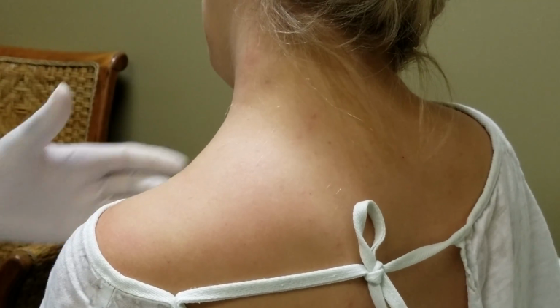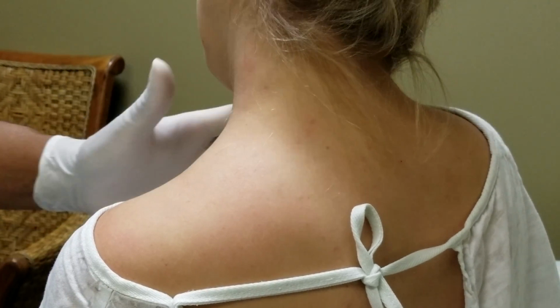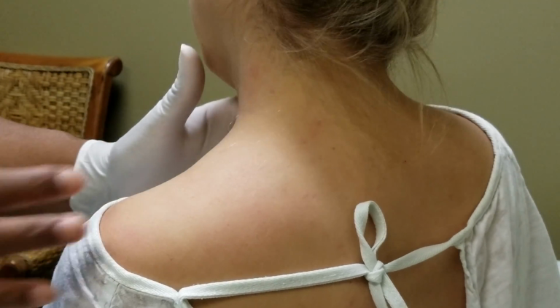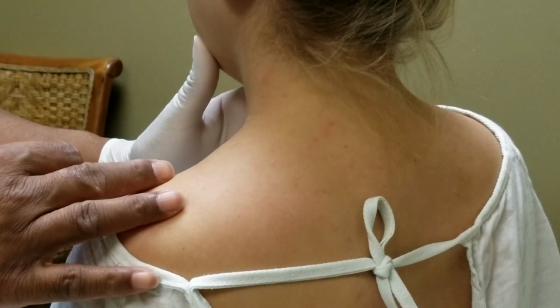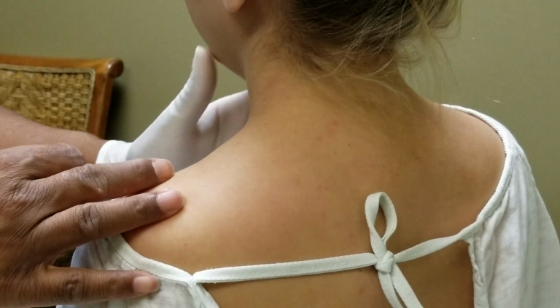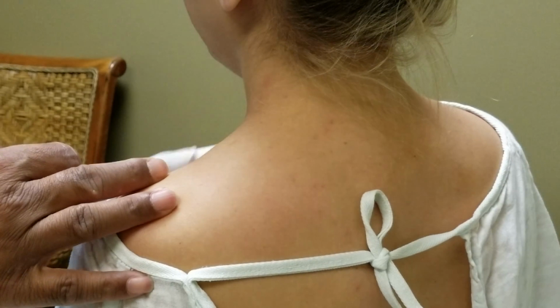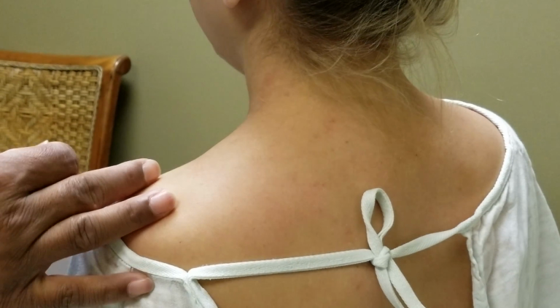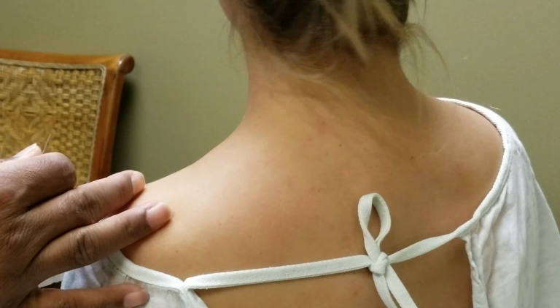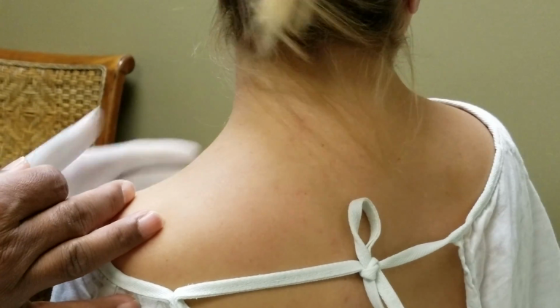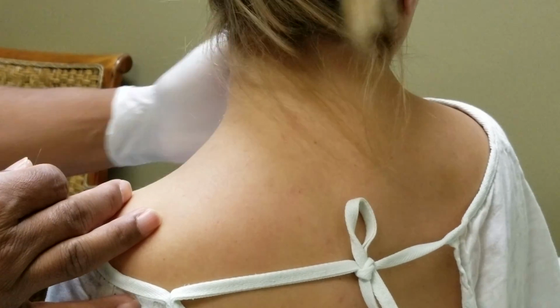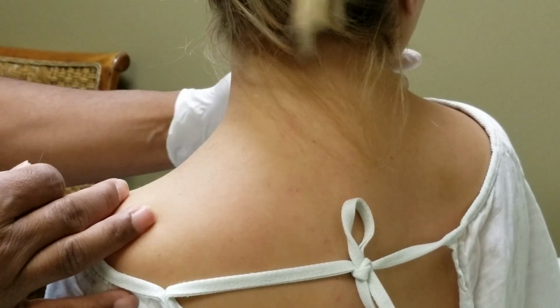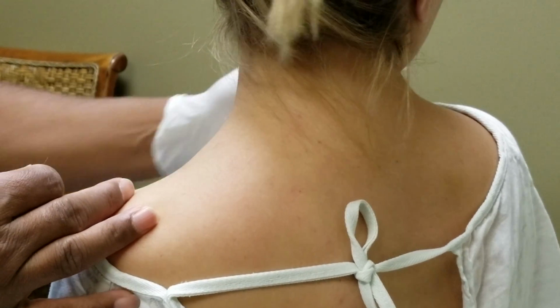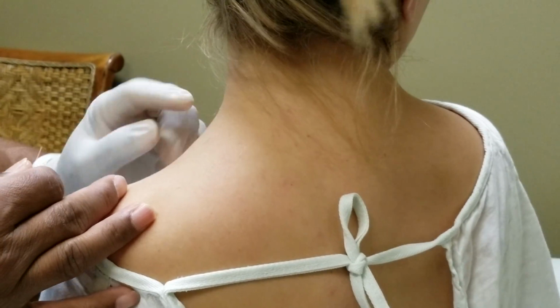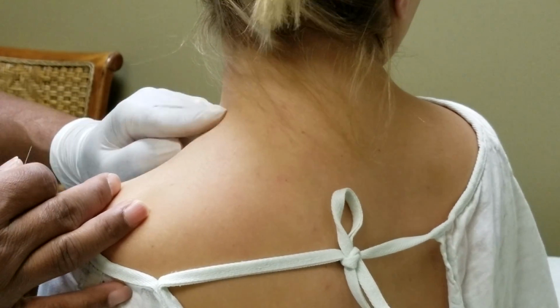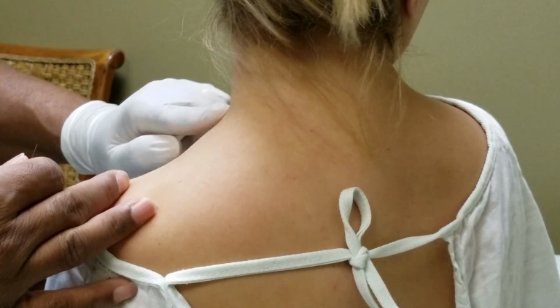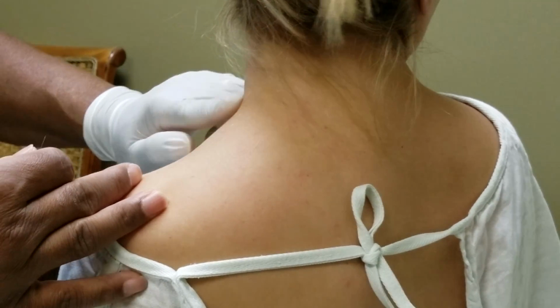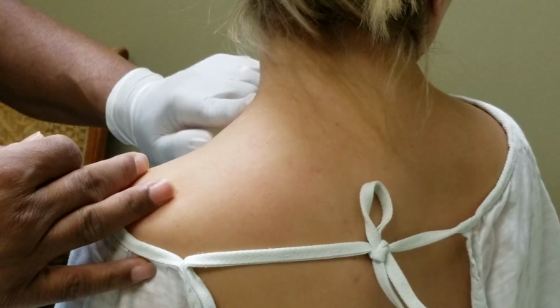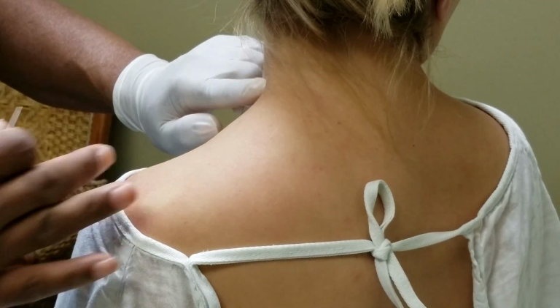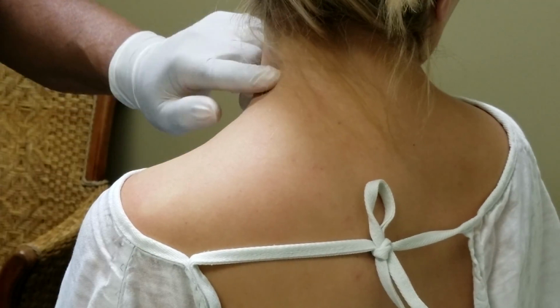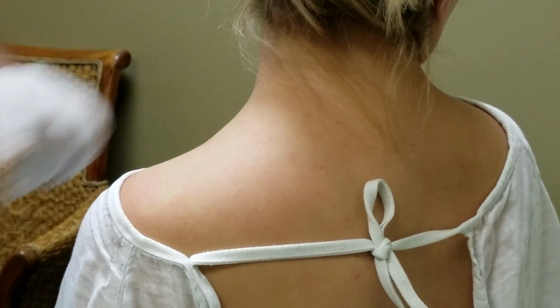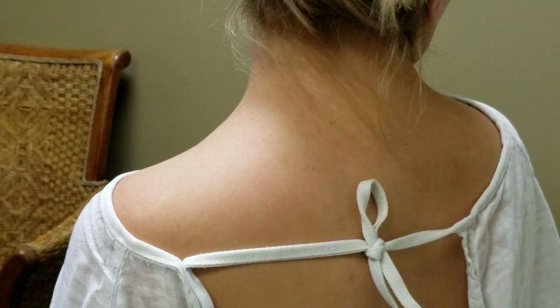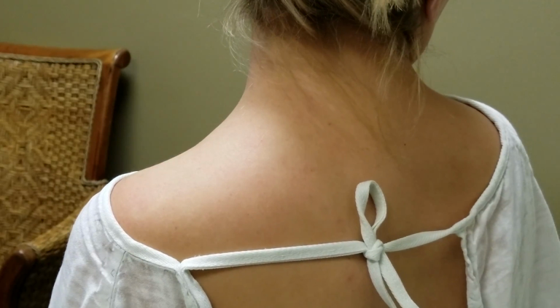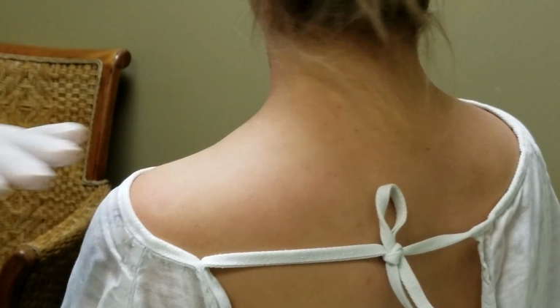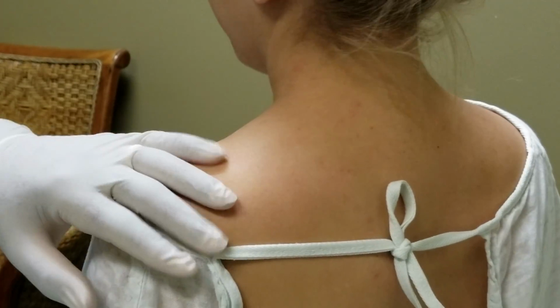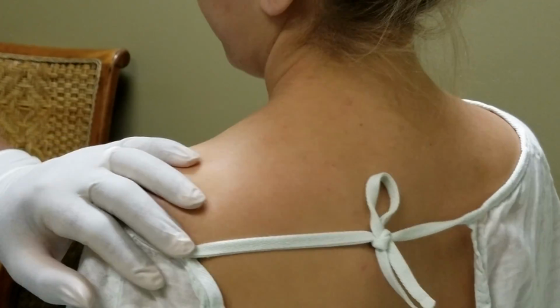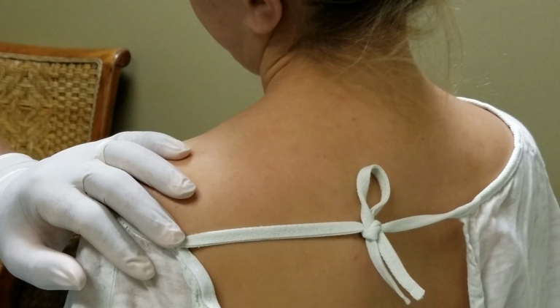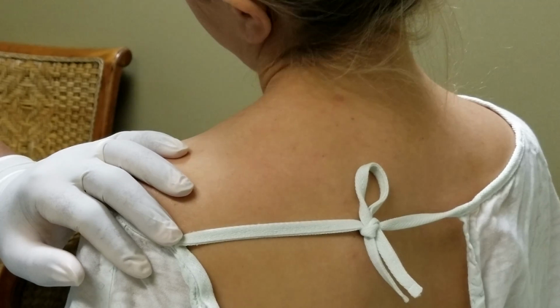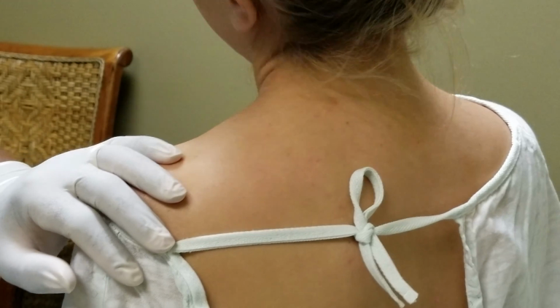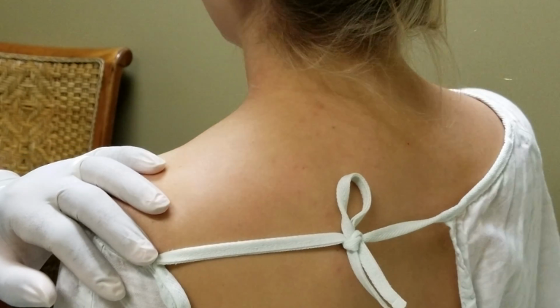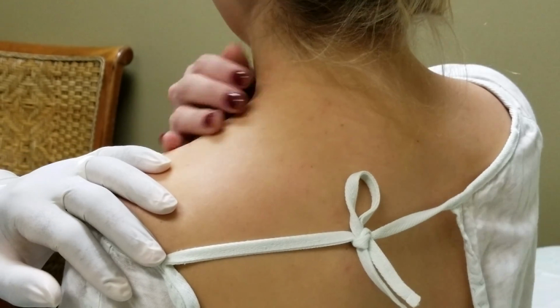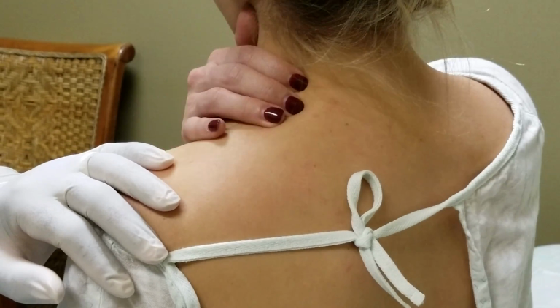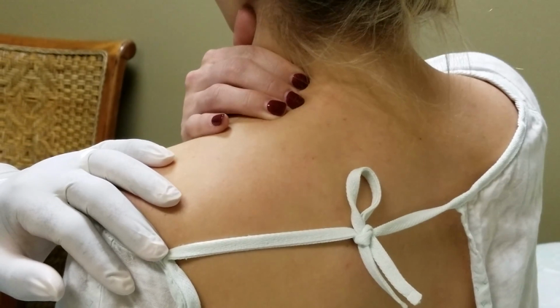Turn it all the way to the right. Good. So how does it feel? Maybe better?